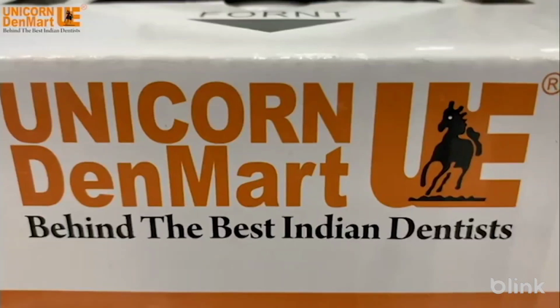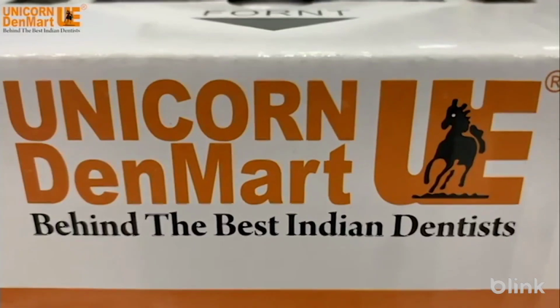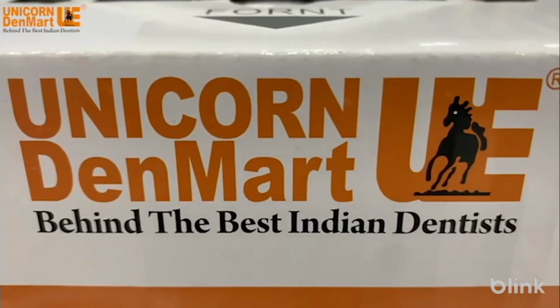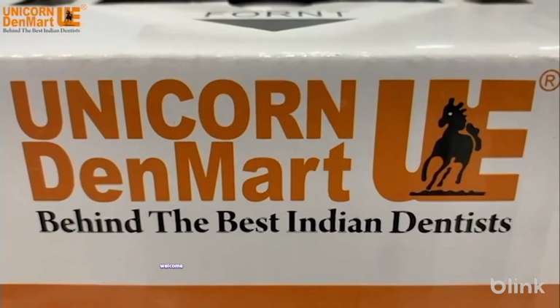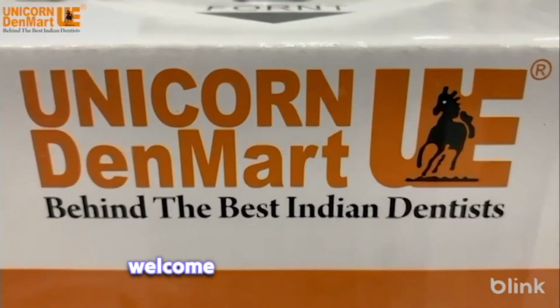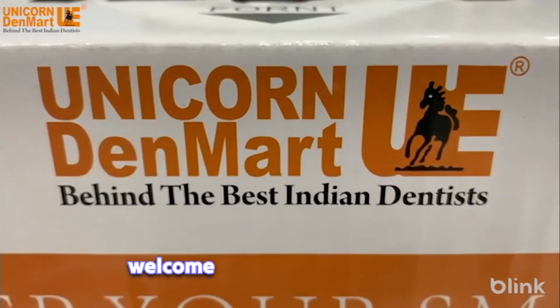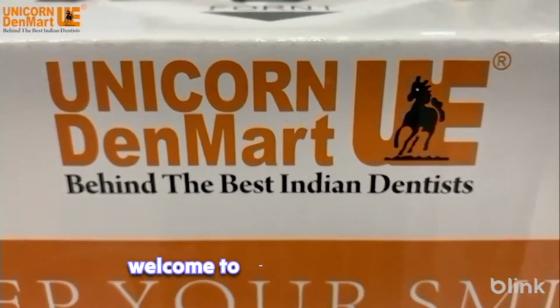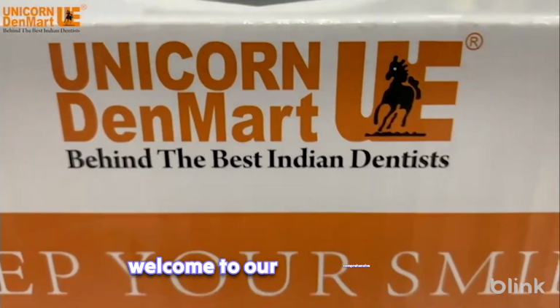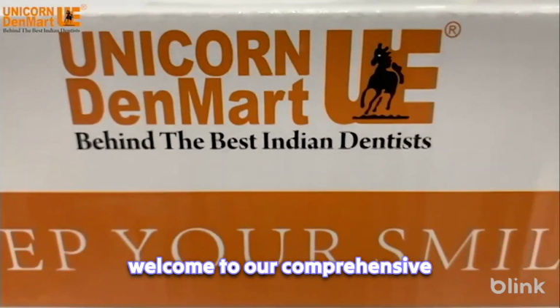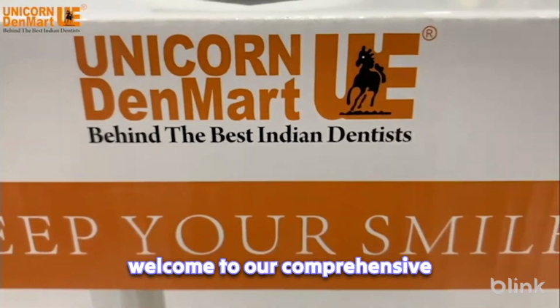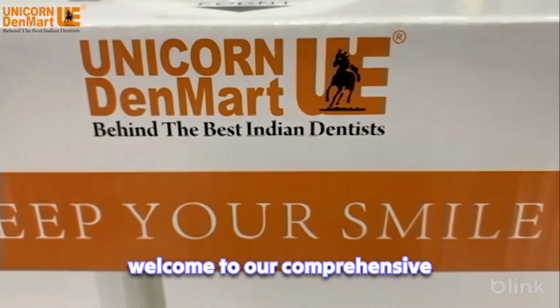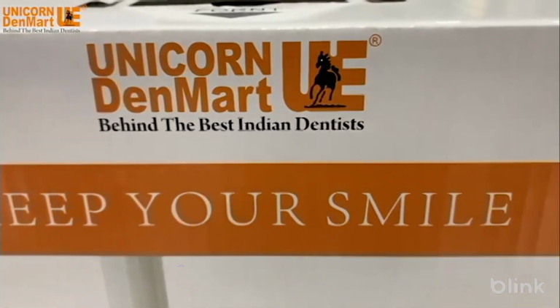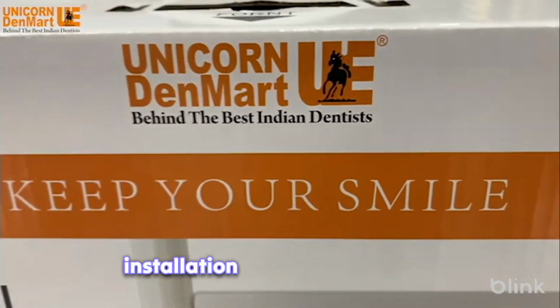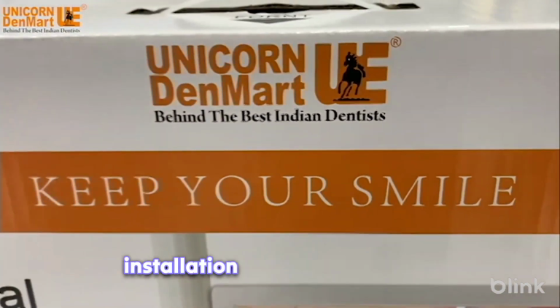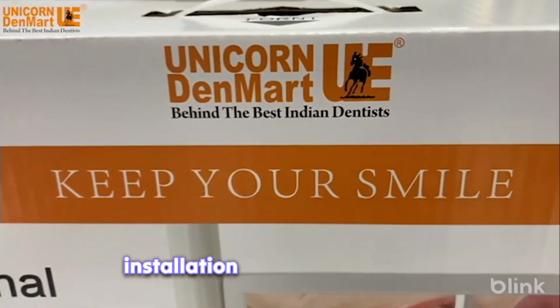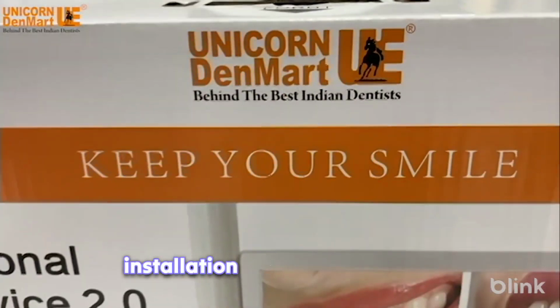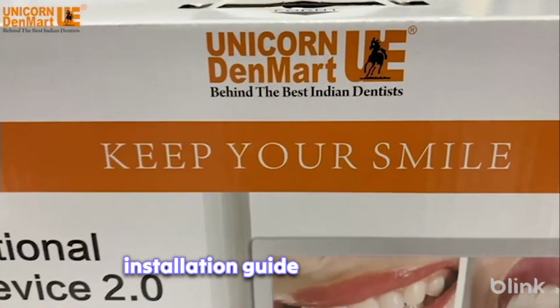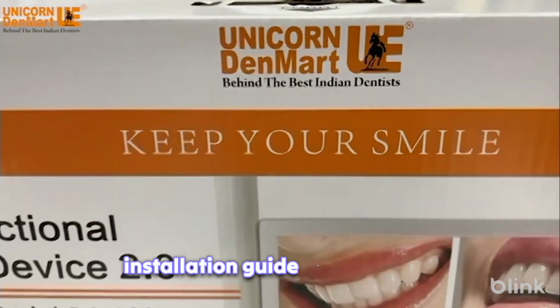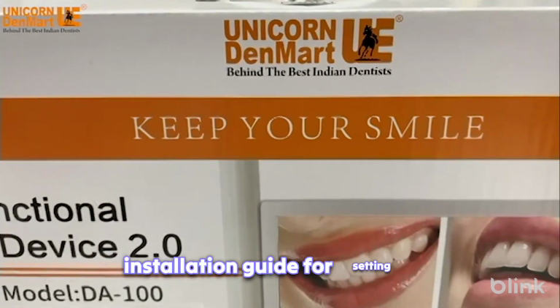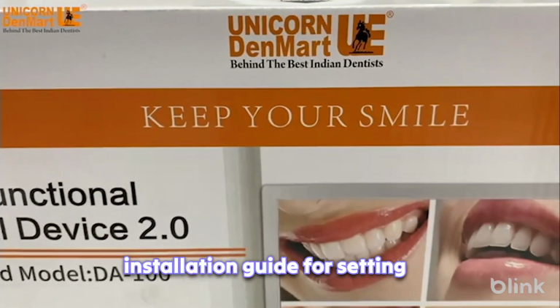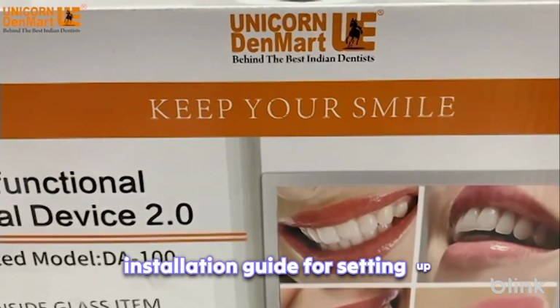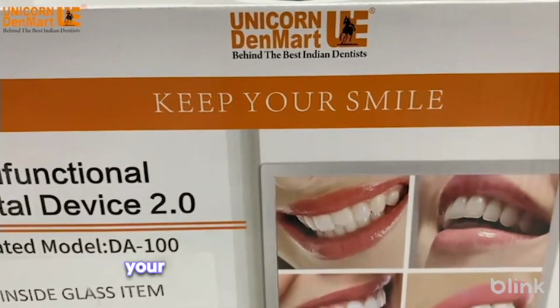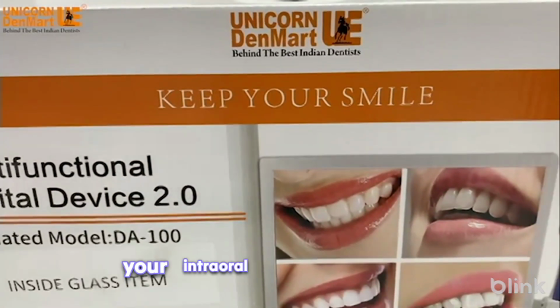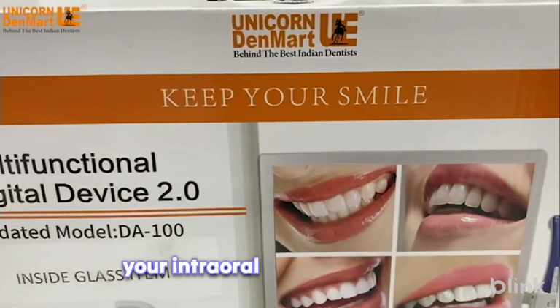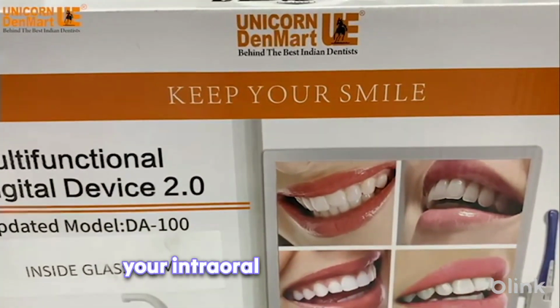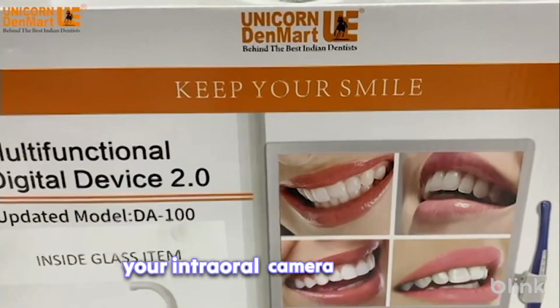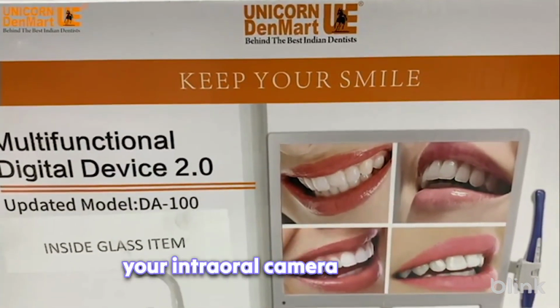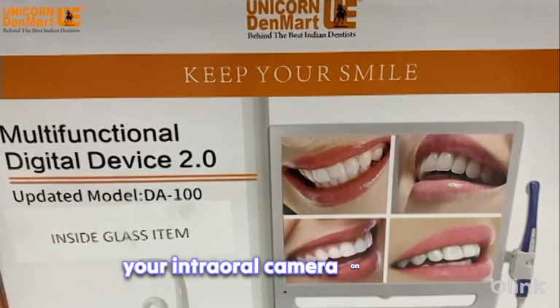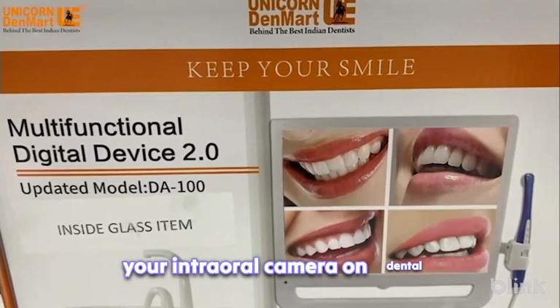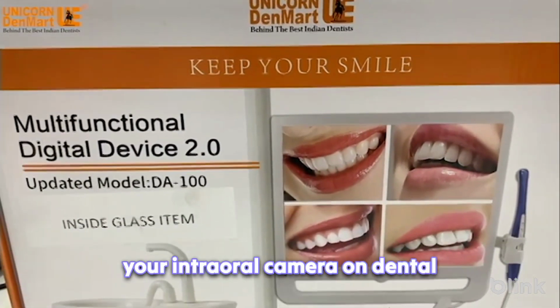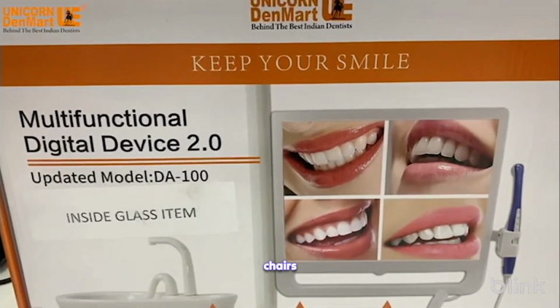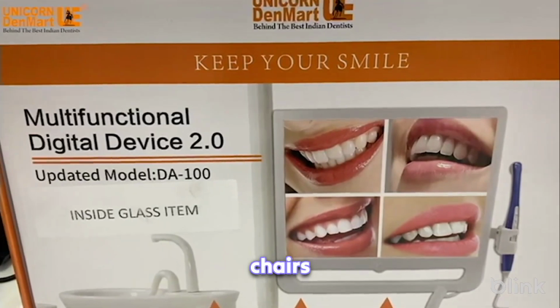Welcome to our comprehensive installation guide for setting up your intraoral camera on dental chairs.